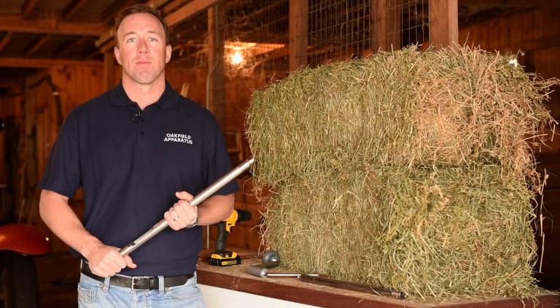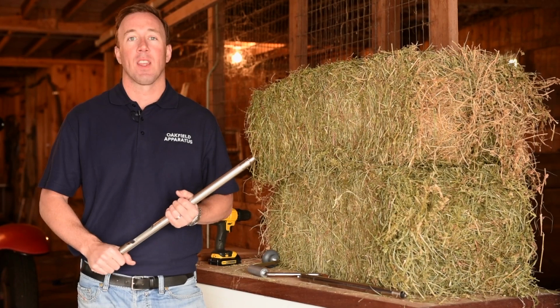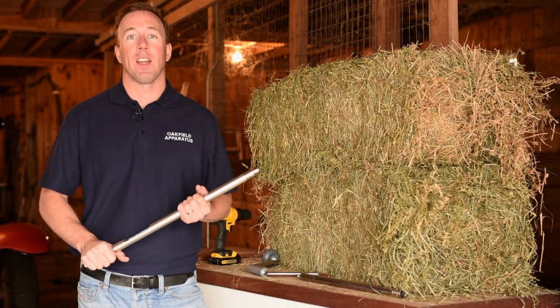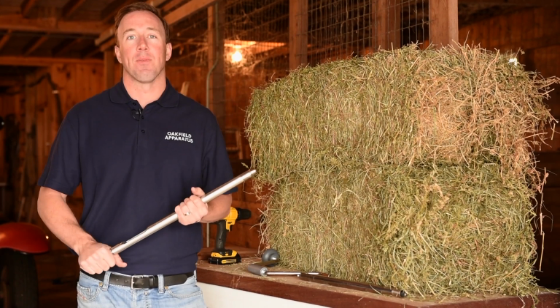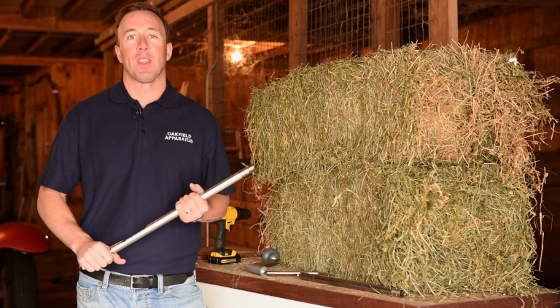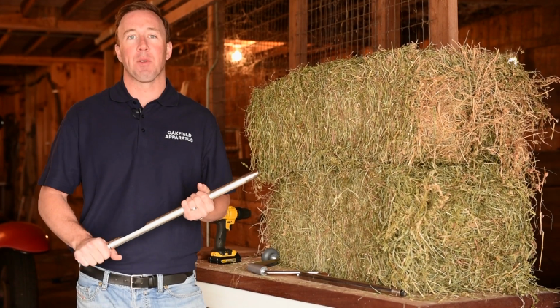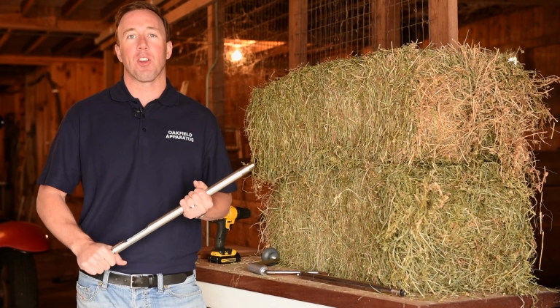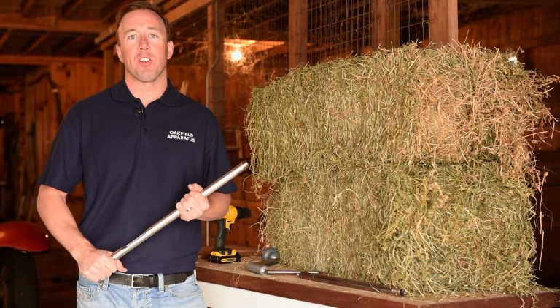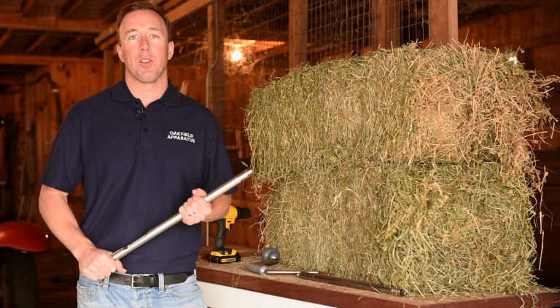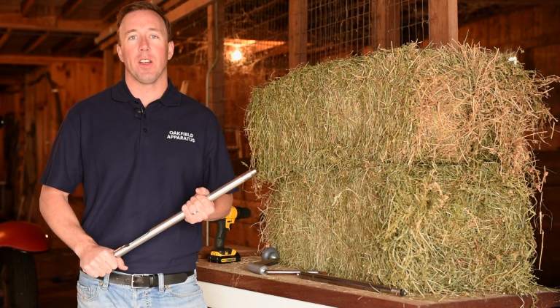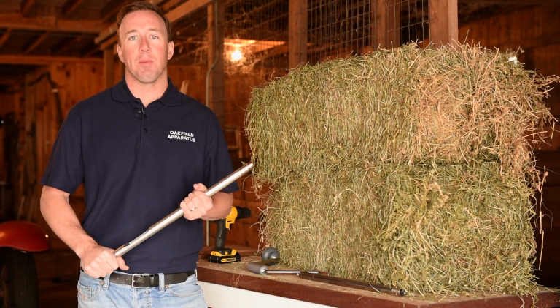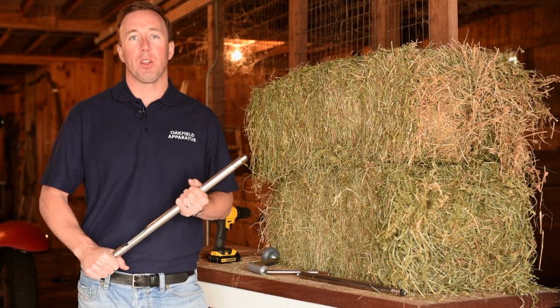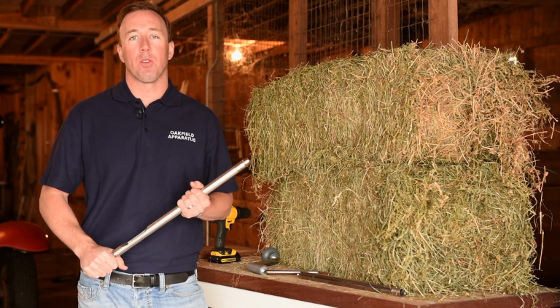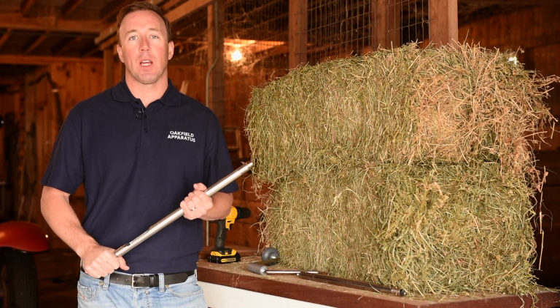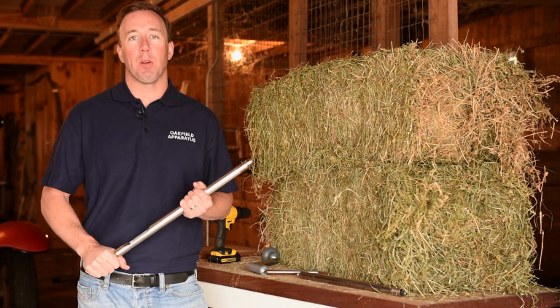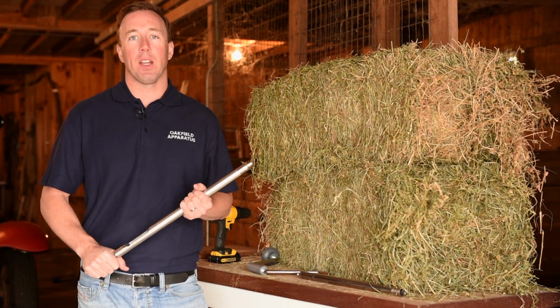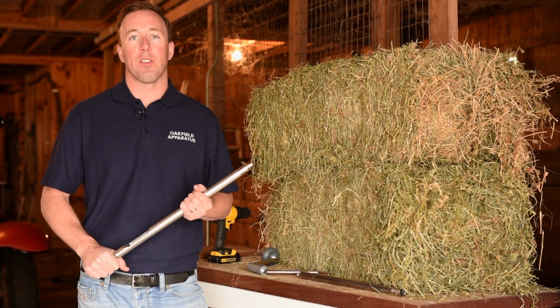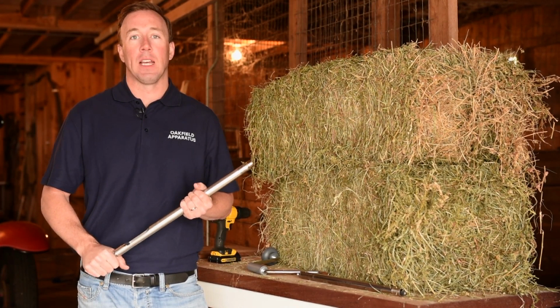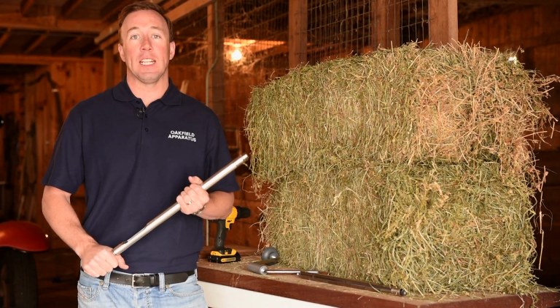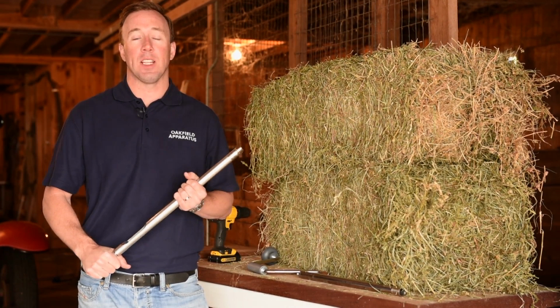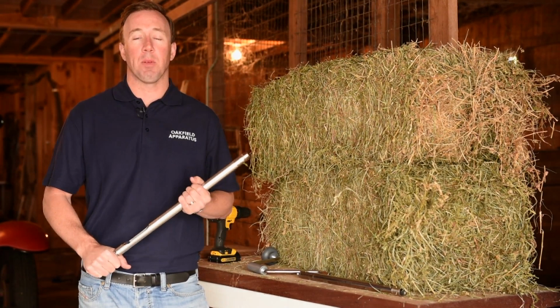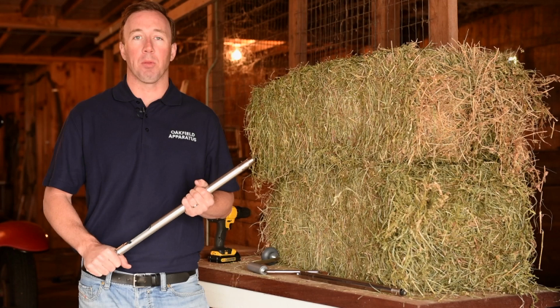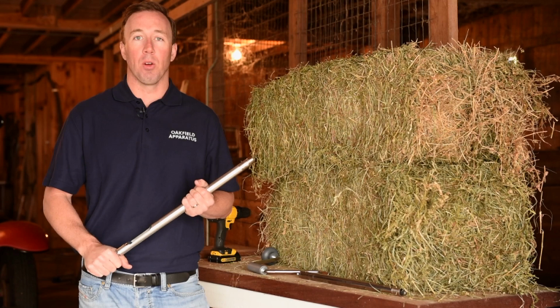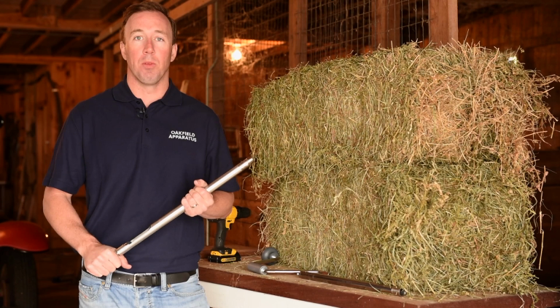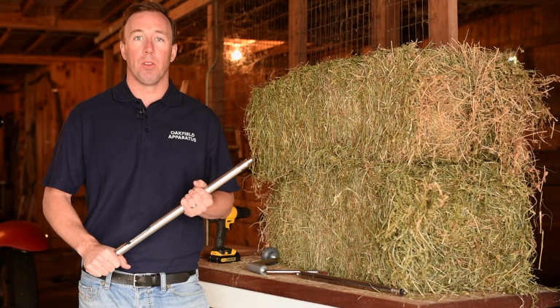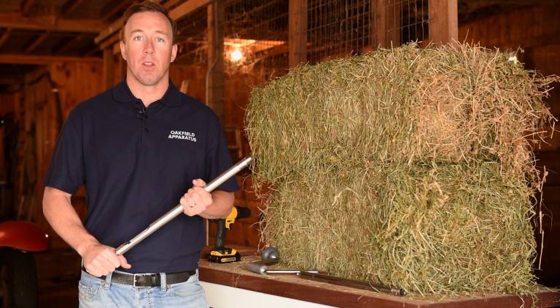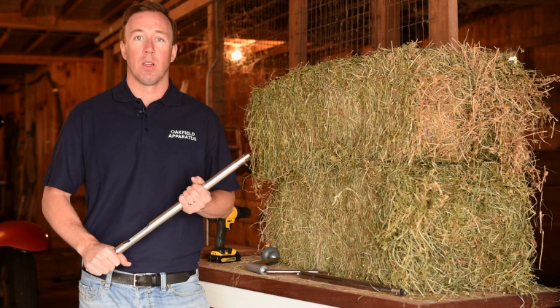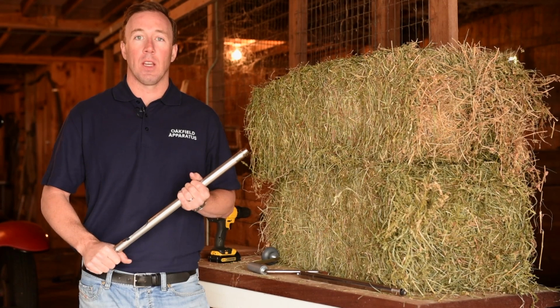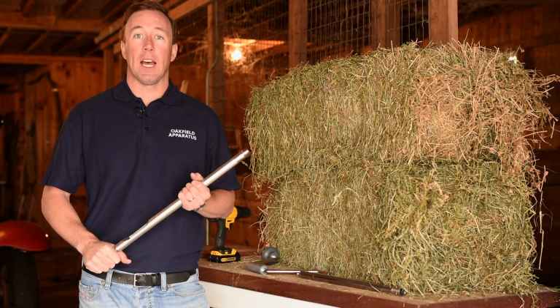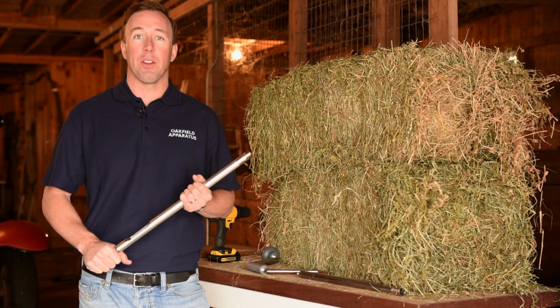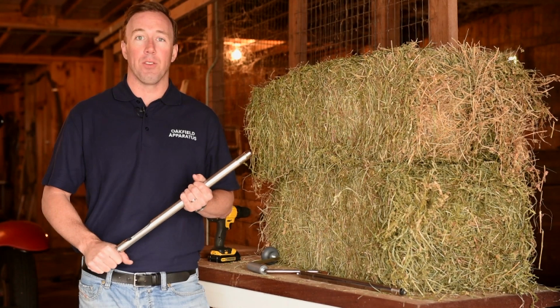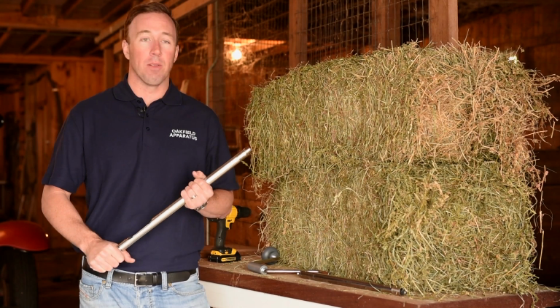Hi, I'm going to talk to you today about the Oakville Apparatus hay sampling probes and how to use them.